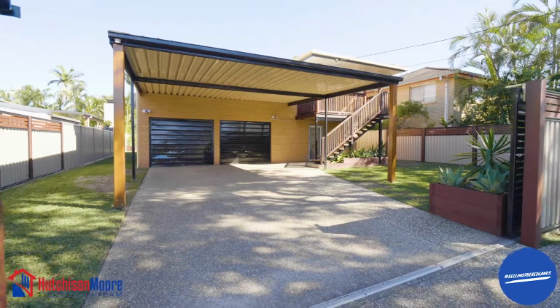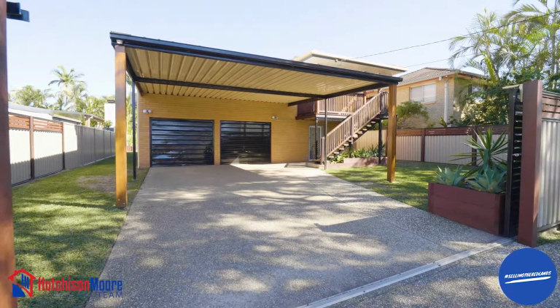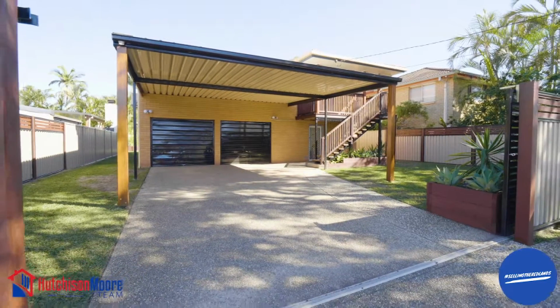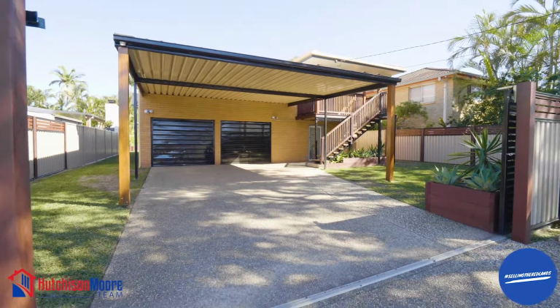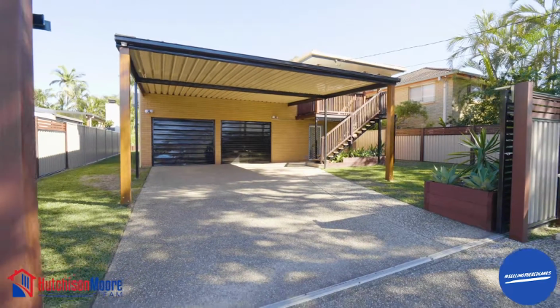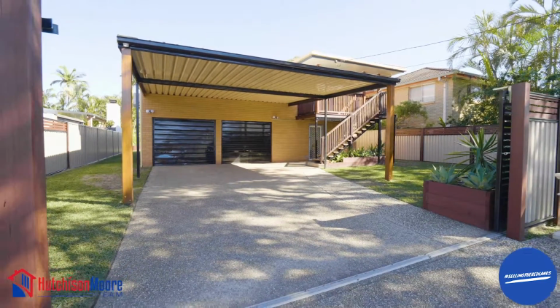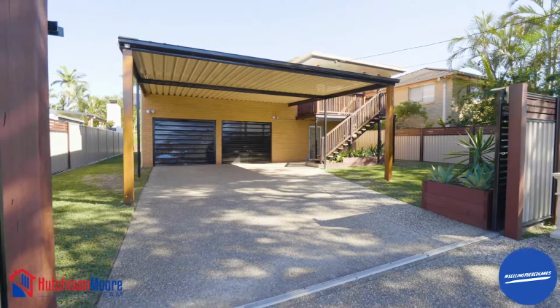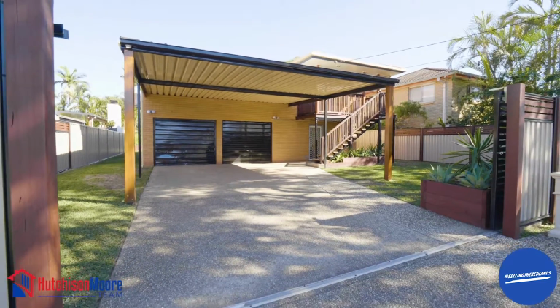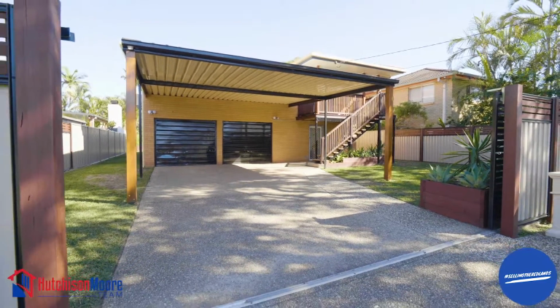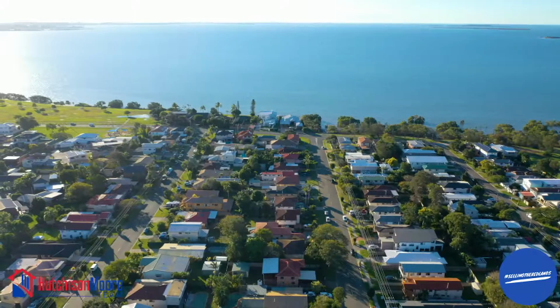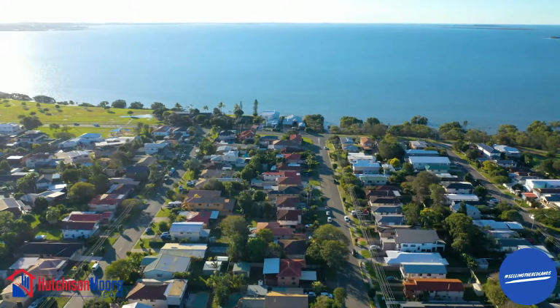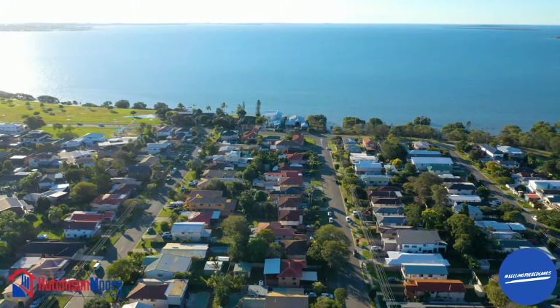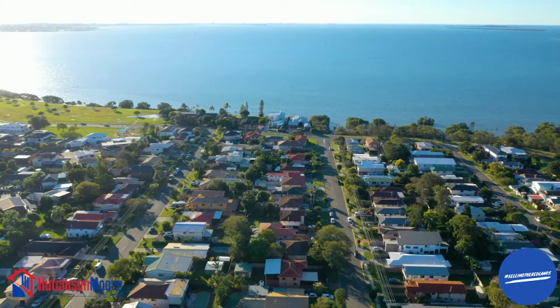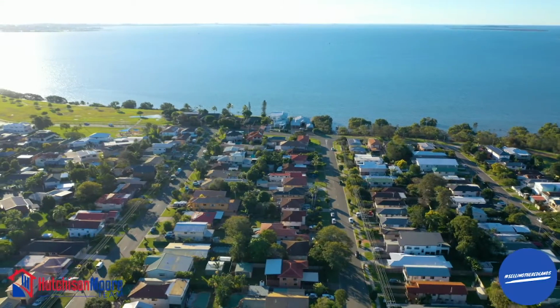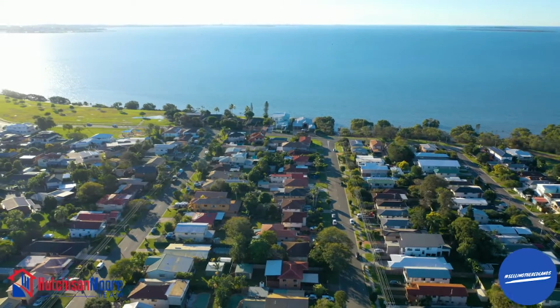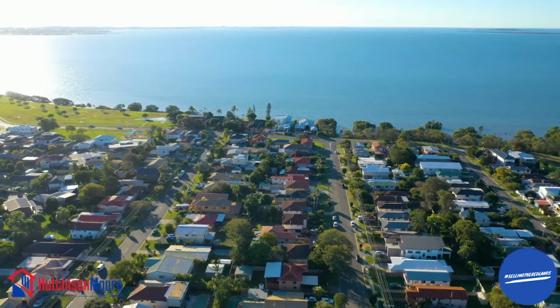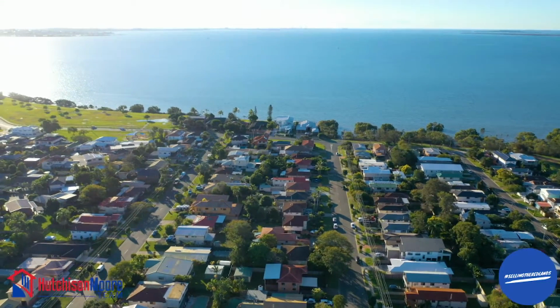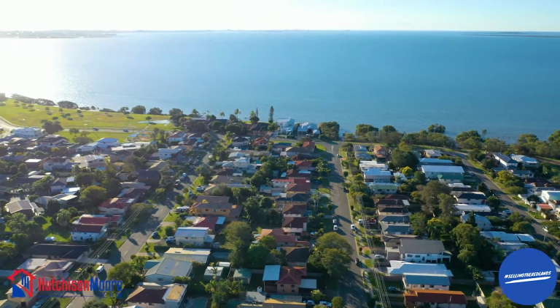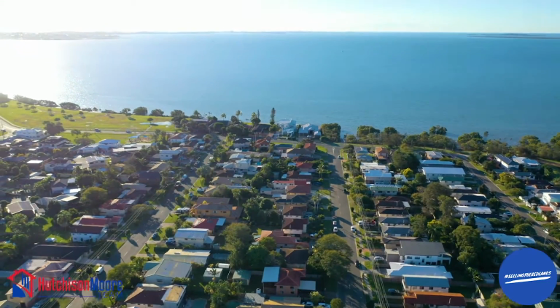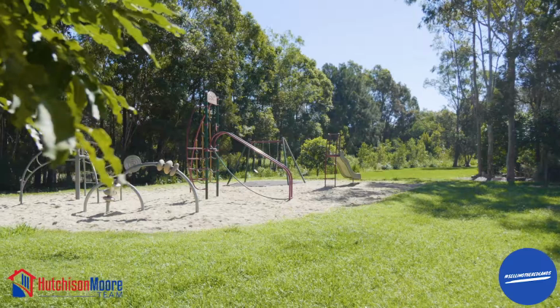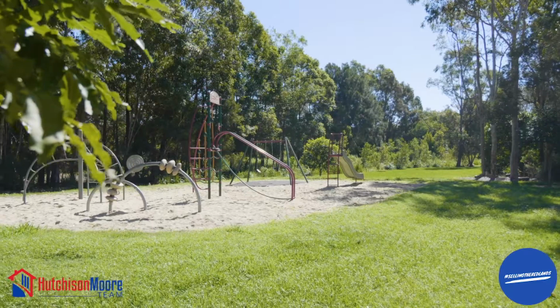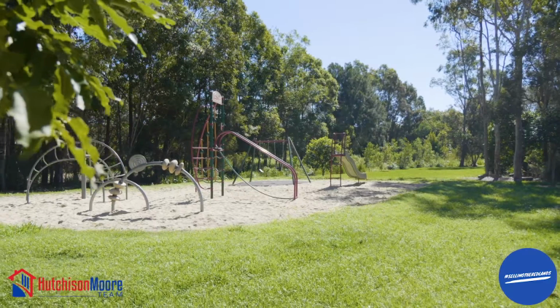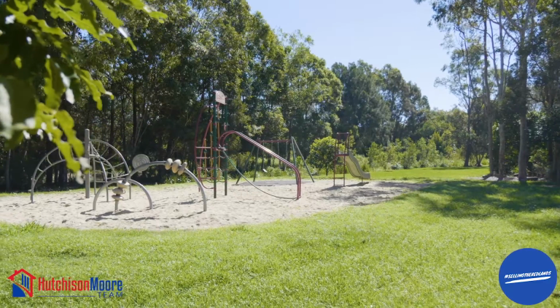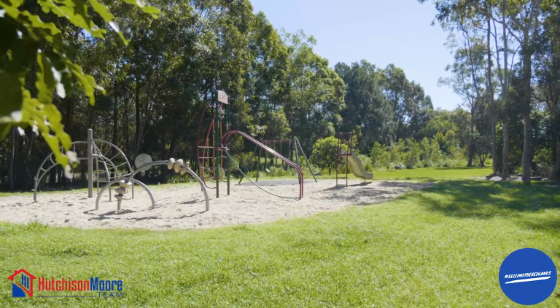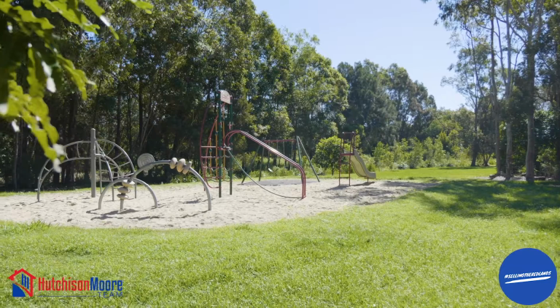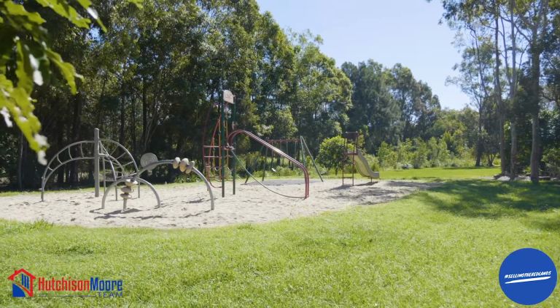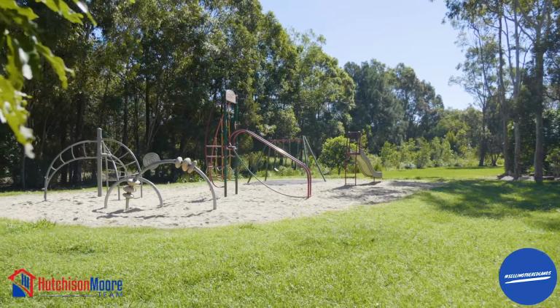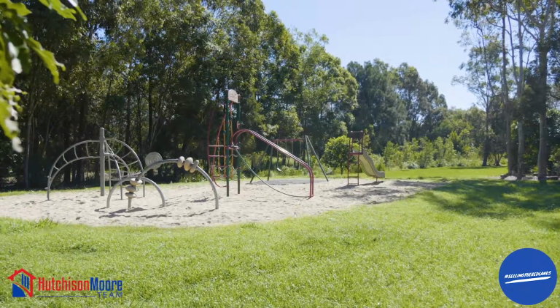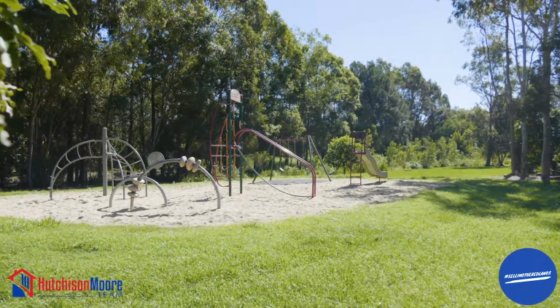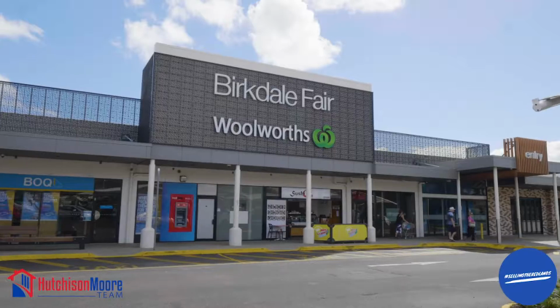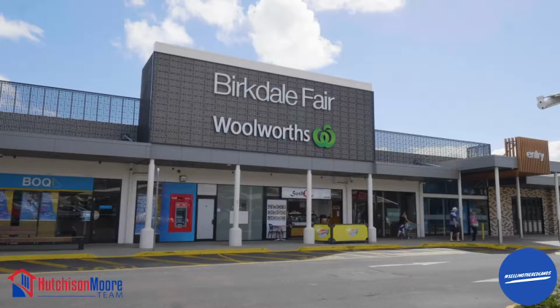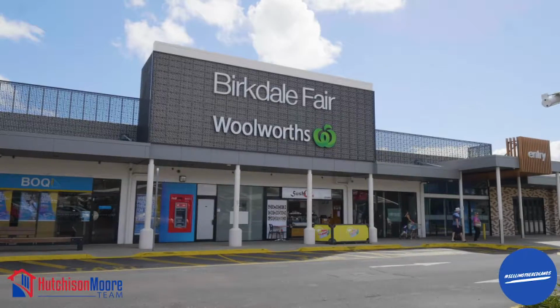You won't find better value so close to the water's edge, parklands, popular schools and shopping.